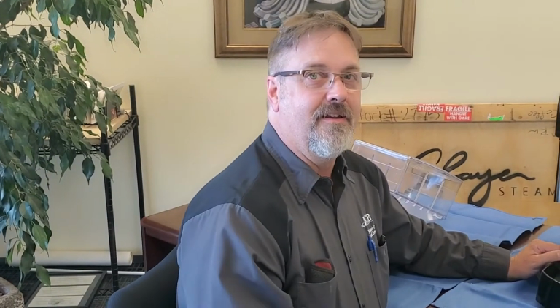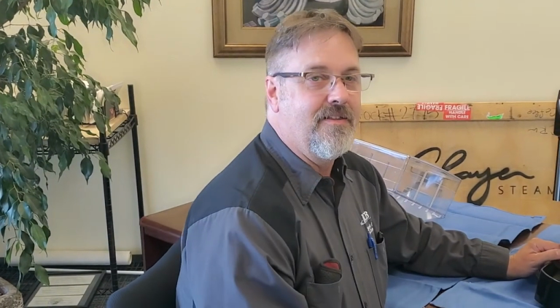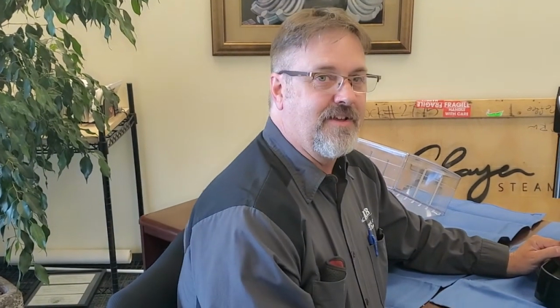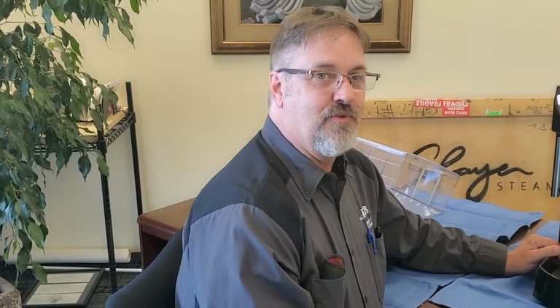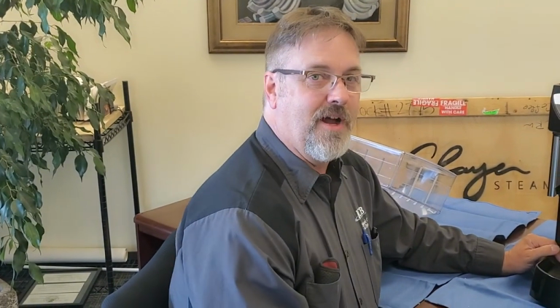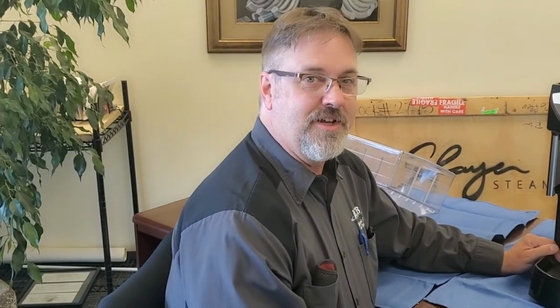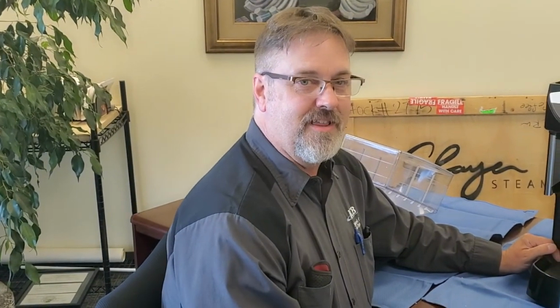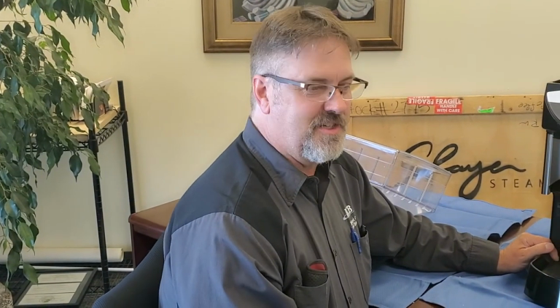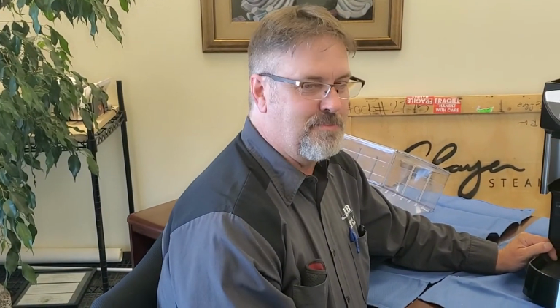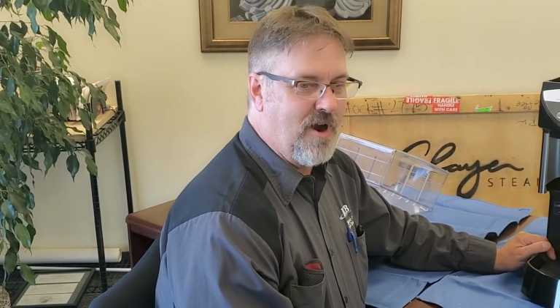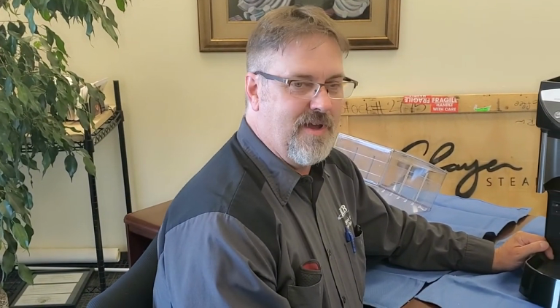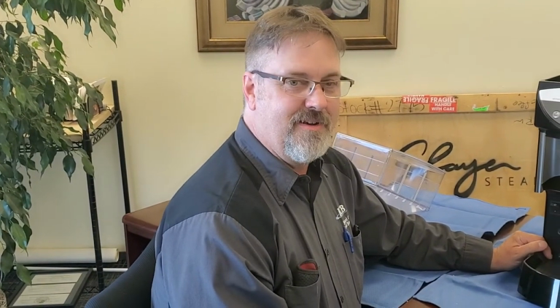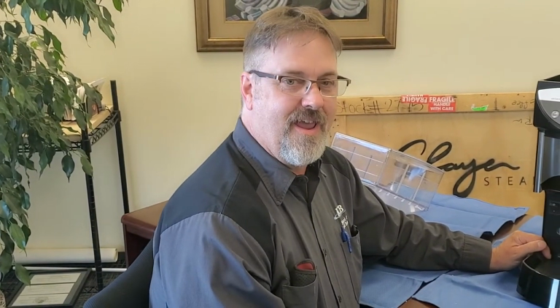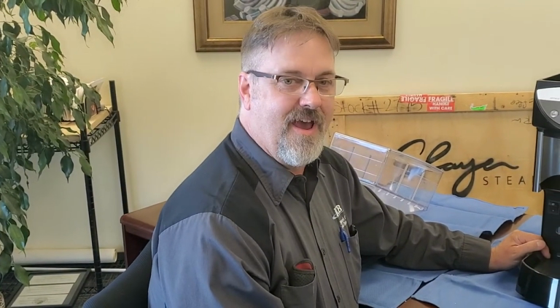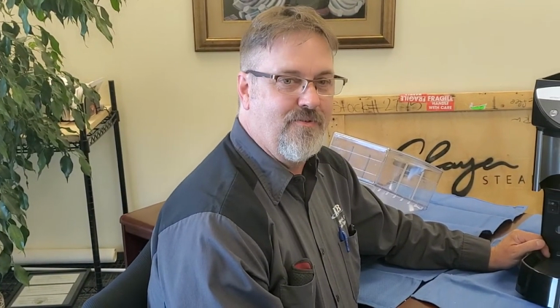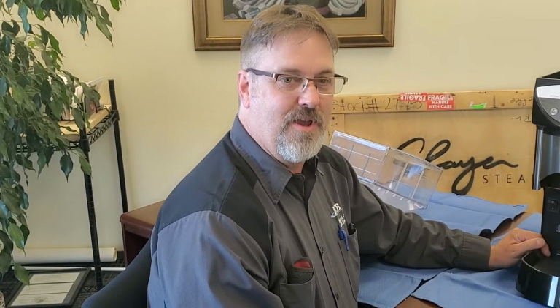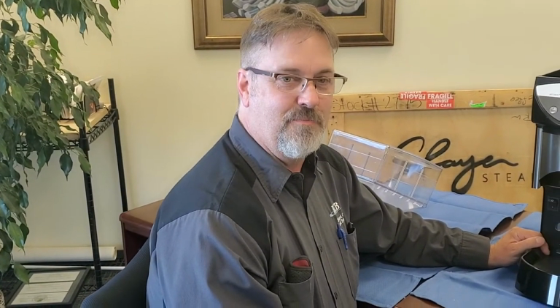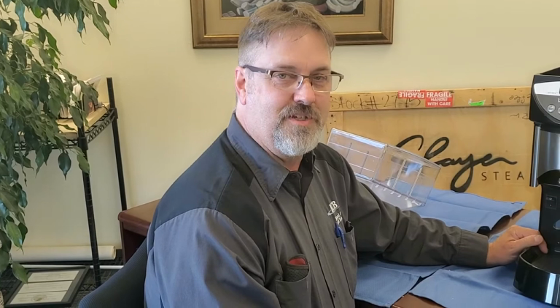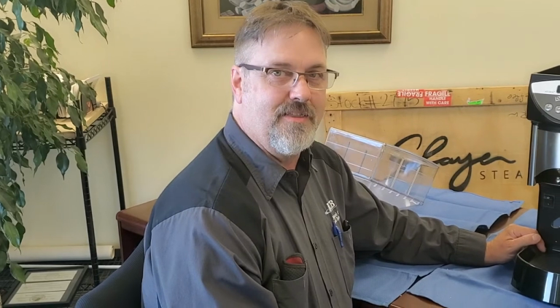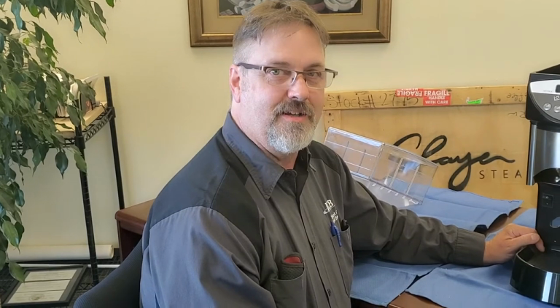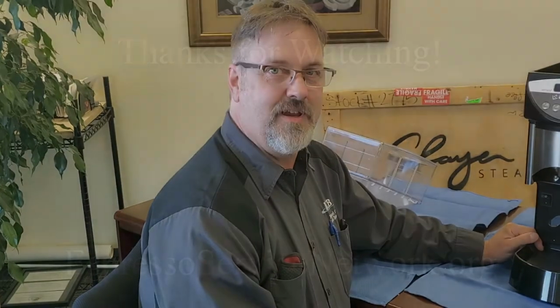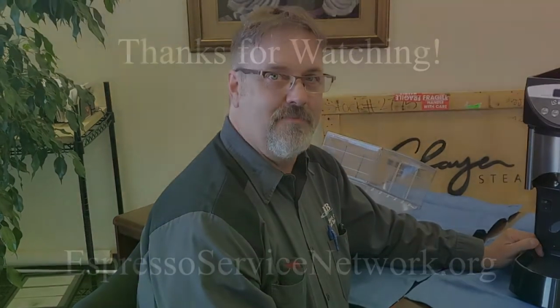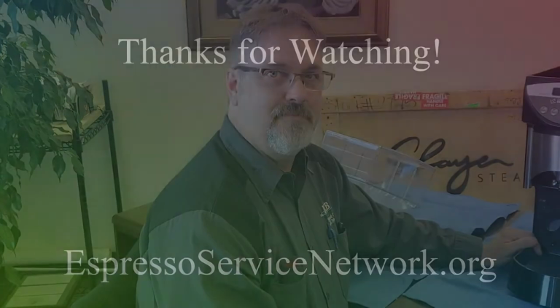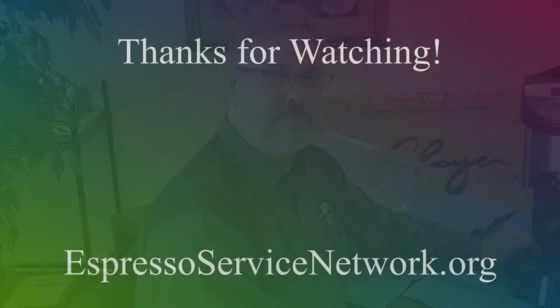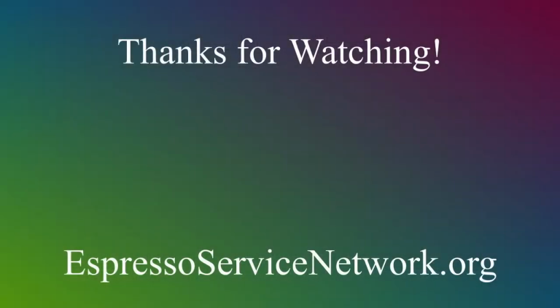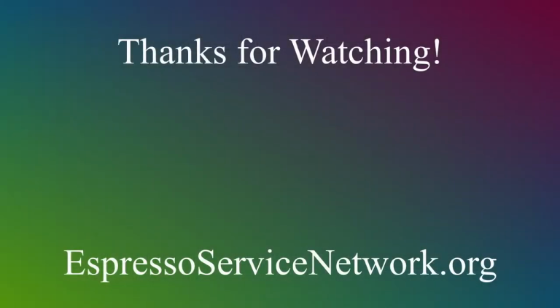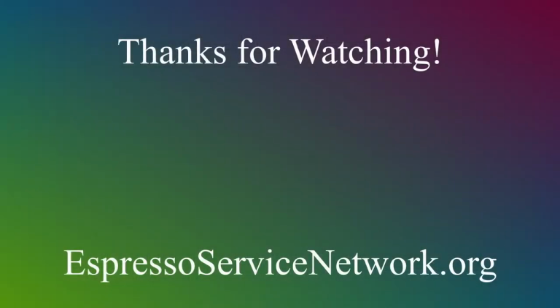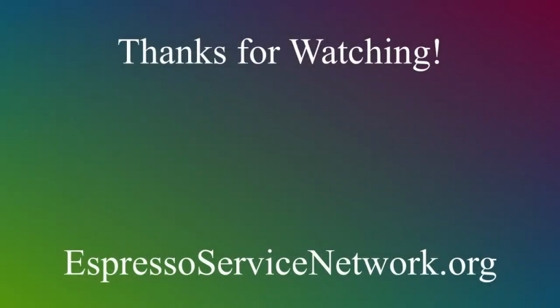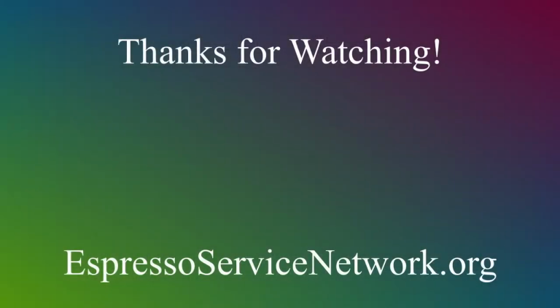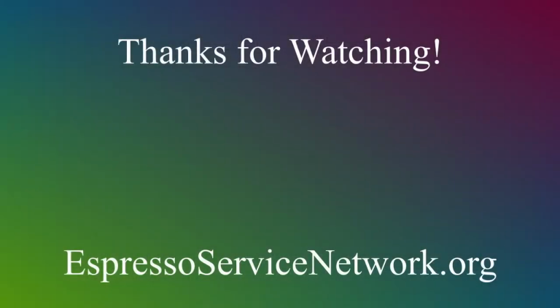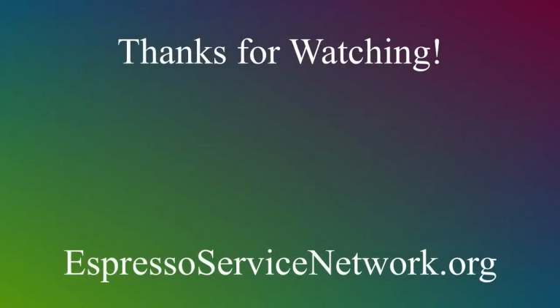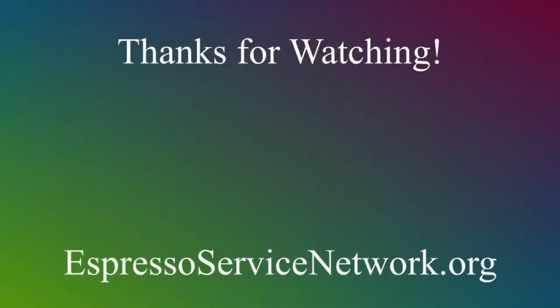Thanks for watching. Hit the subscribe button and we hope to see you in the next video.